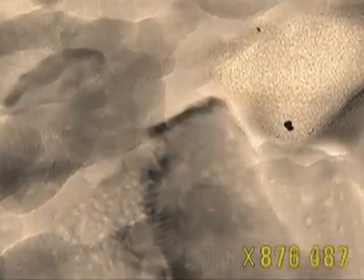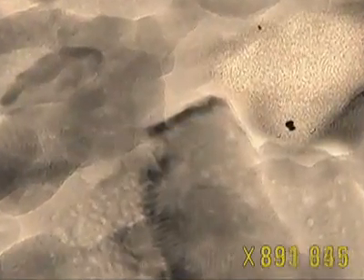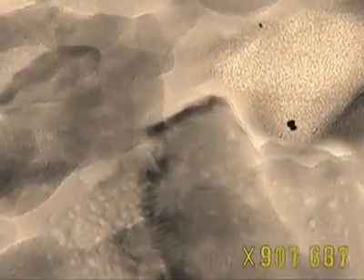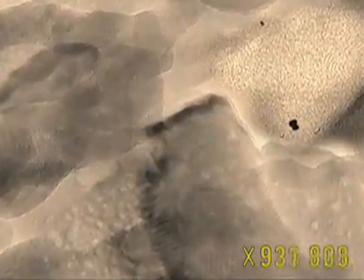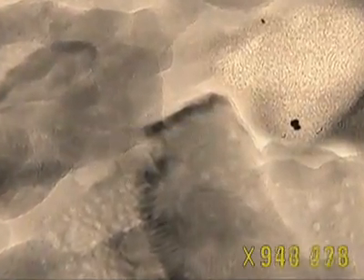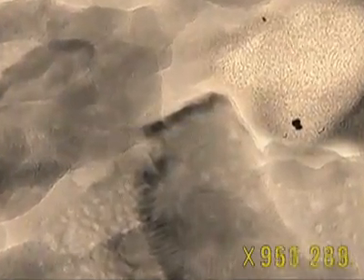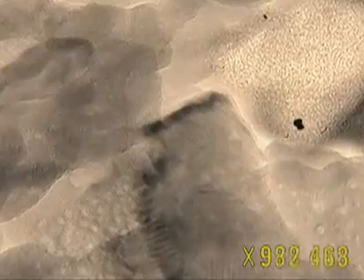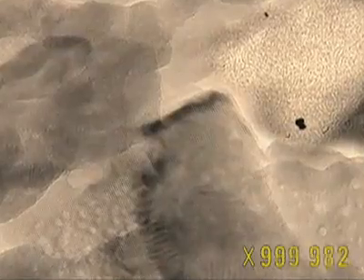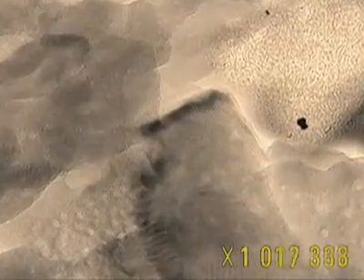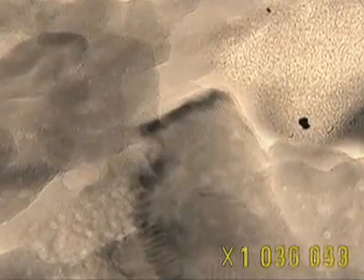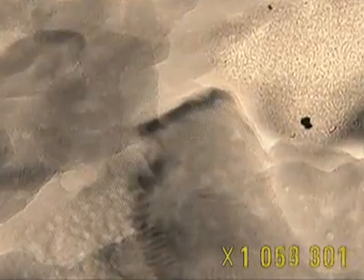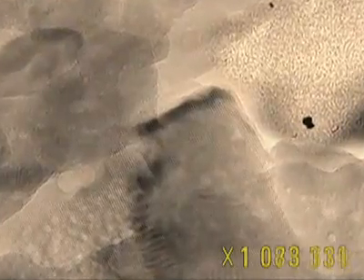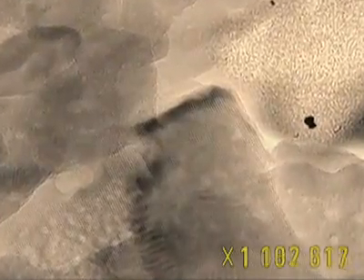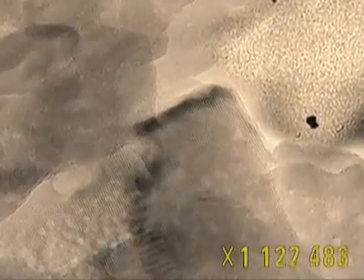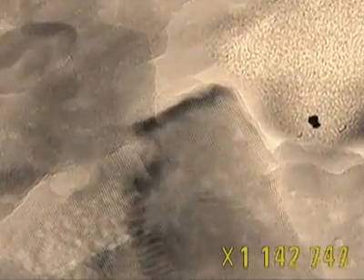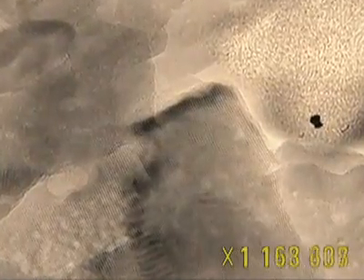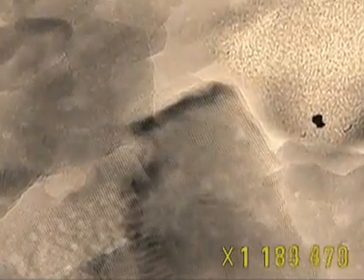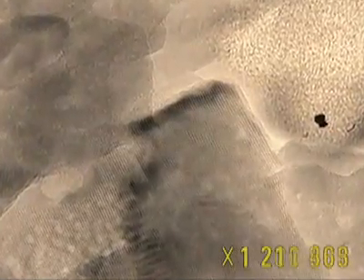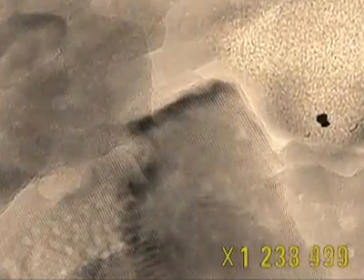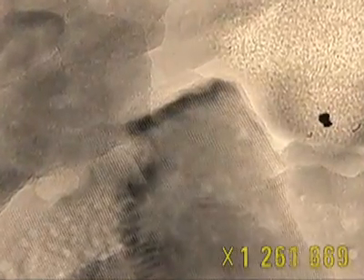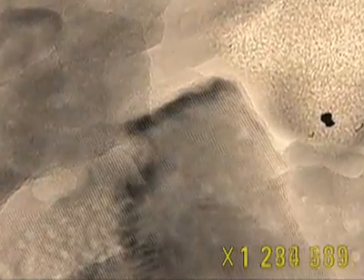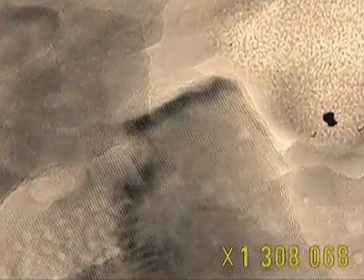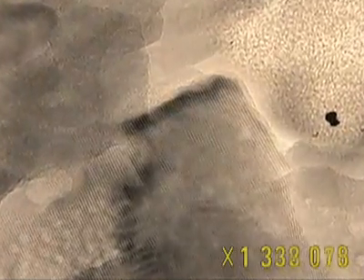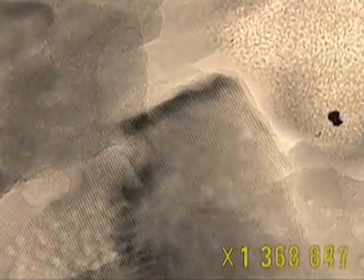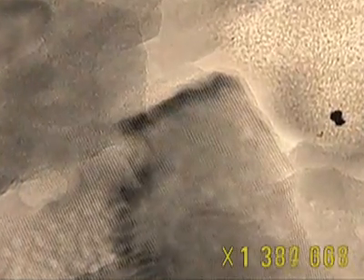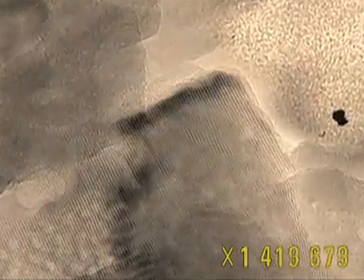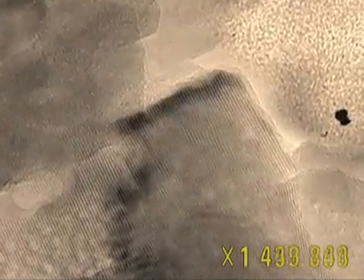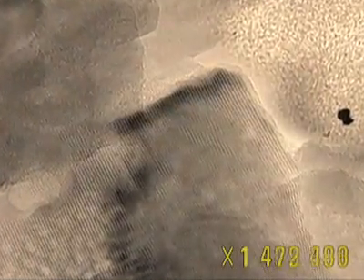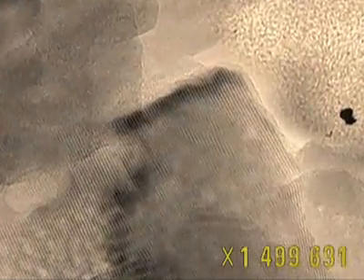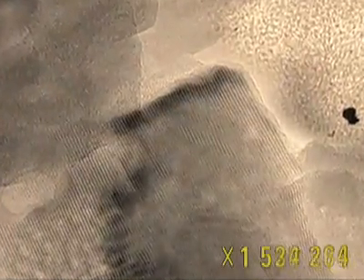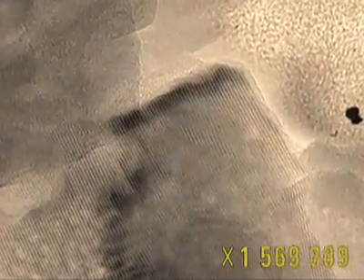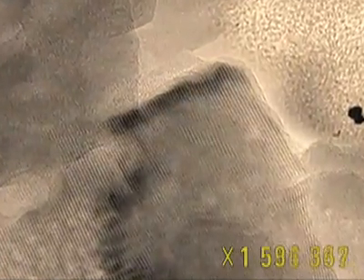Closer still, and the apatite crystals appear as fine layers stacked up on each other.